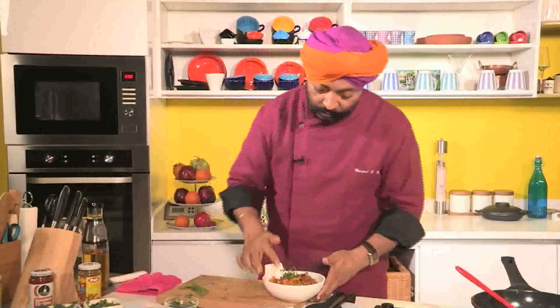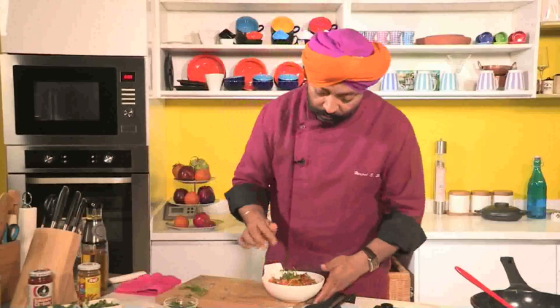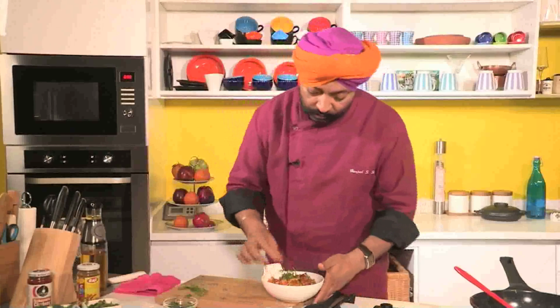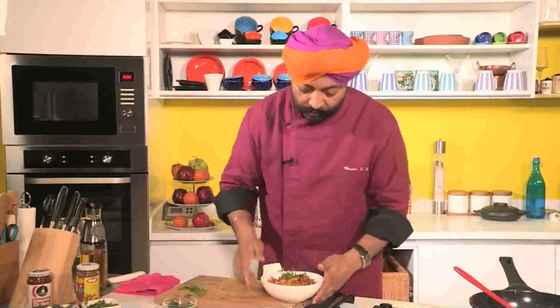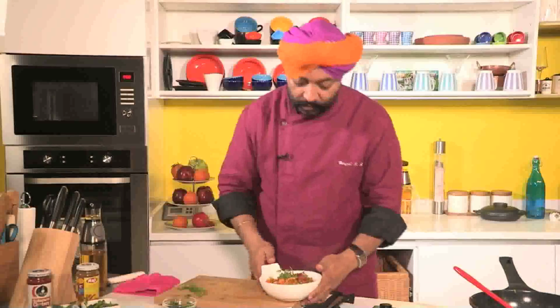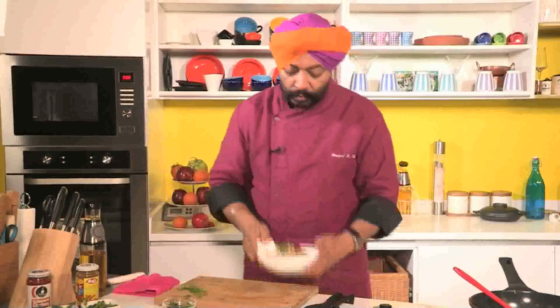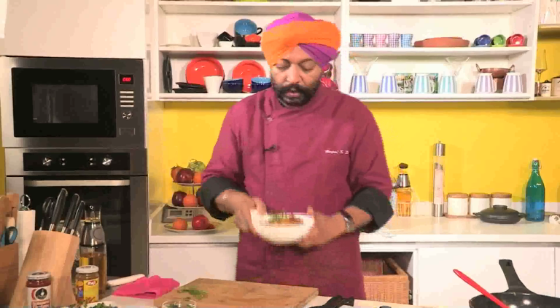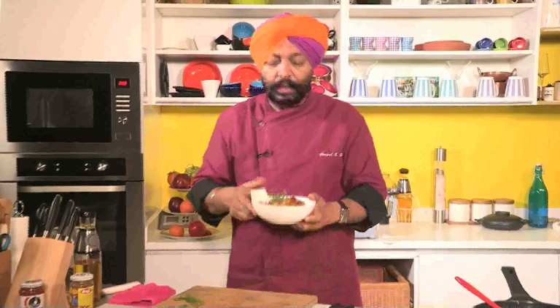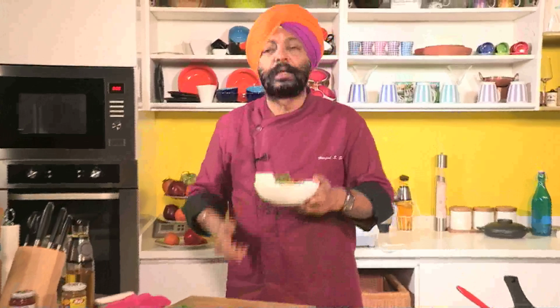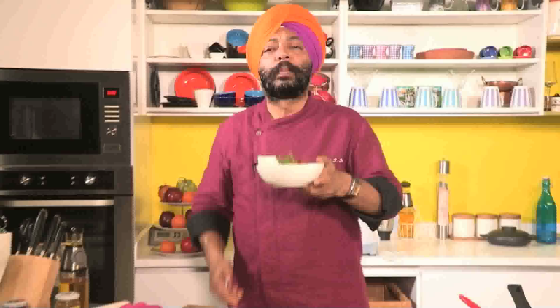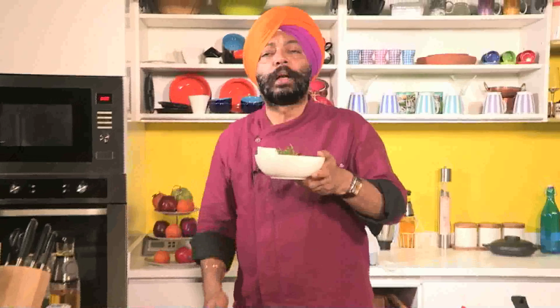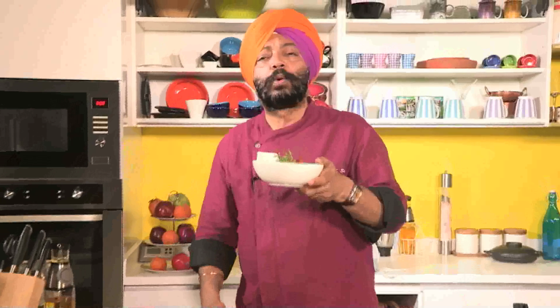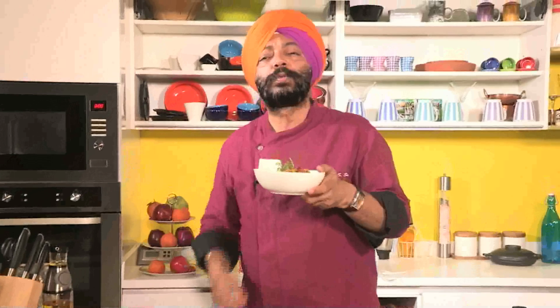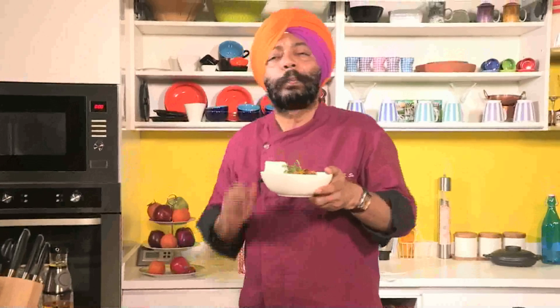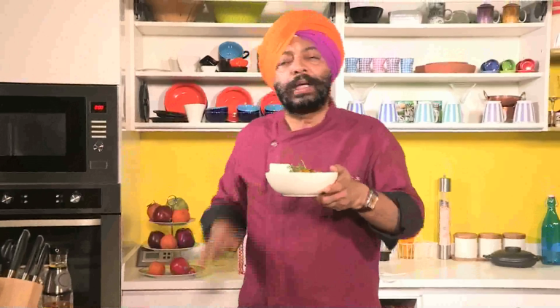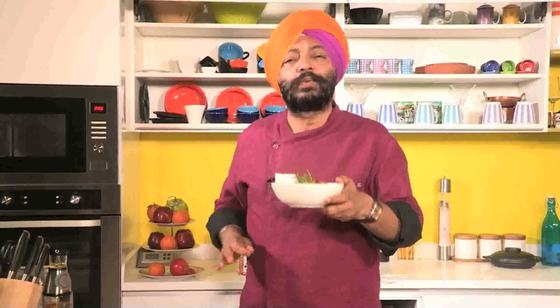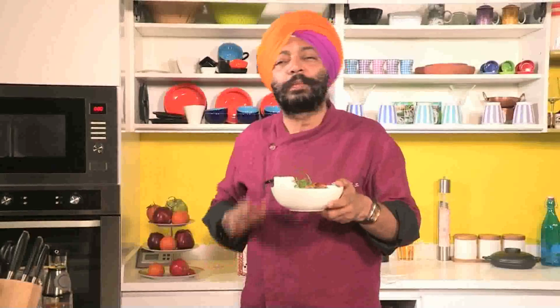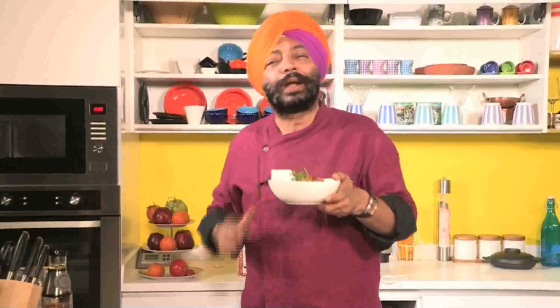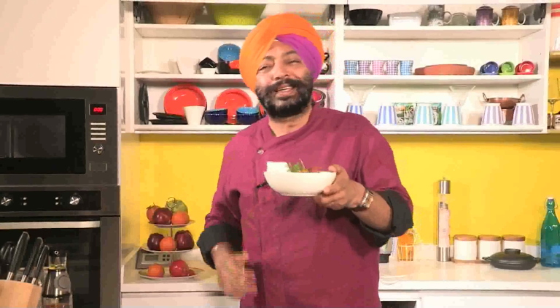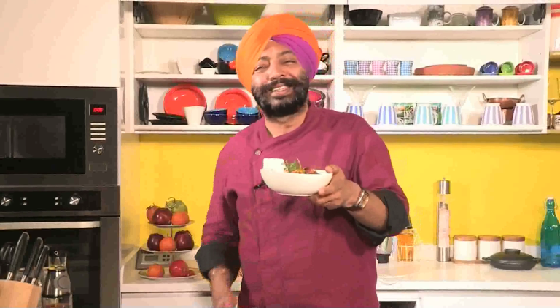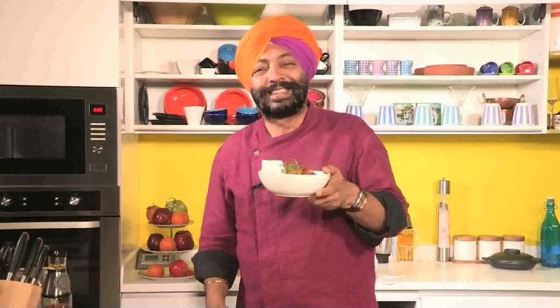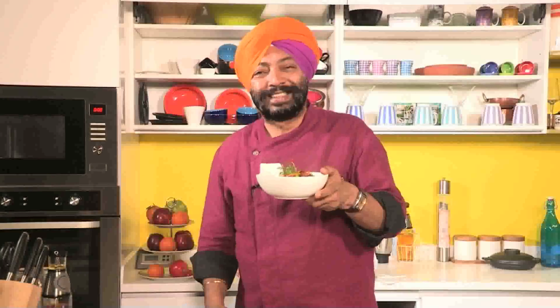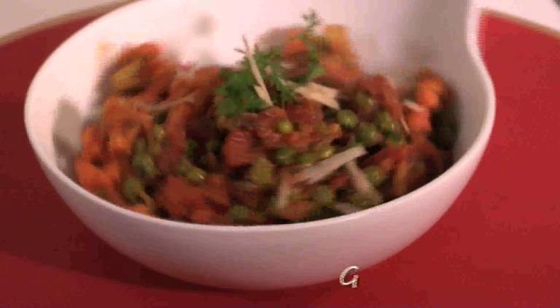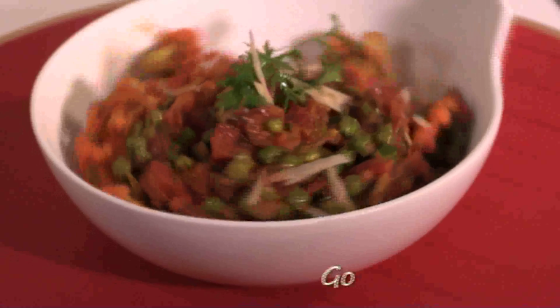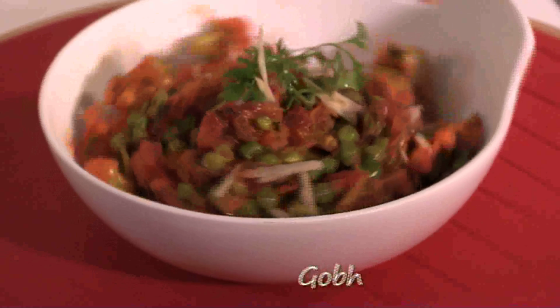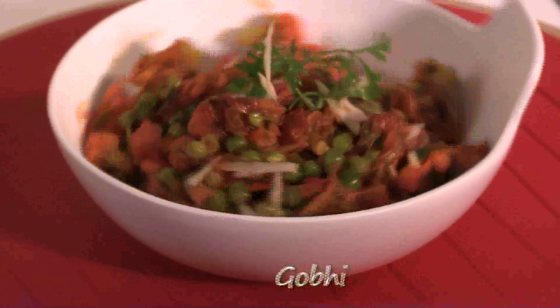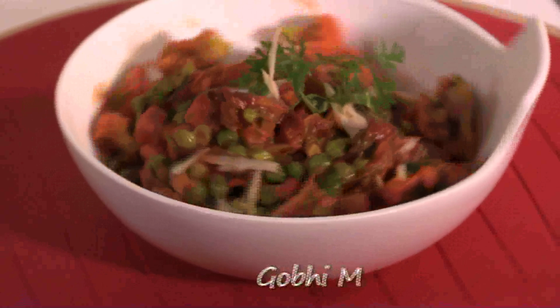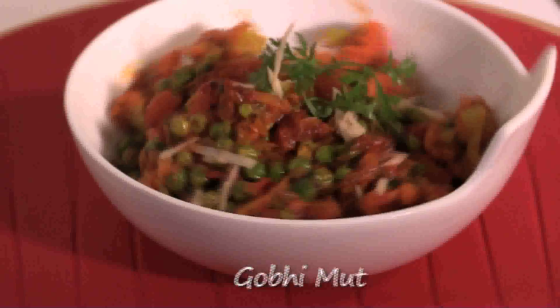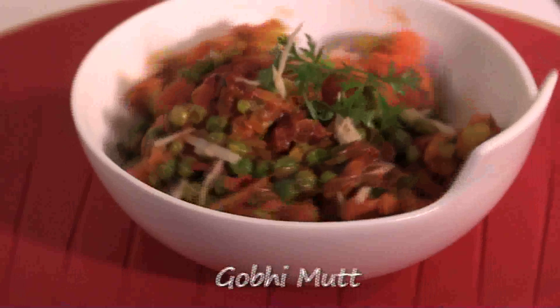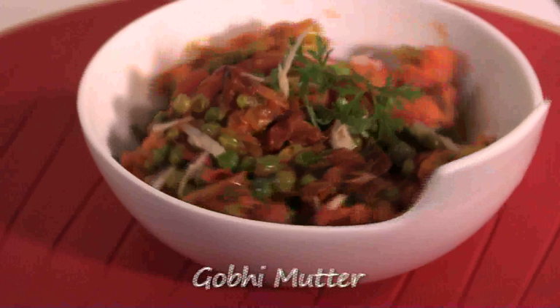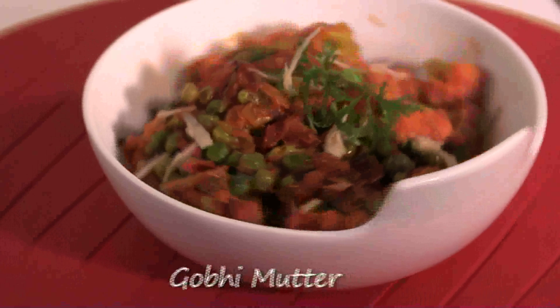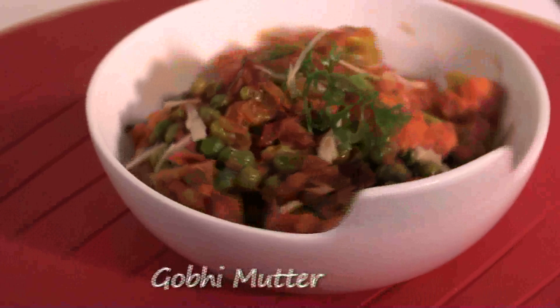This is now ready. Simple. Goes best with parathas.